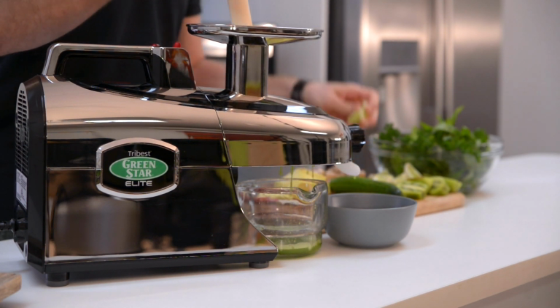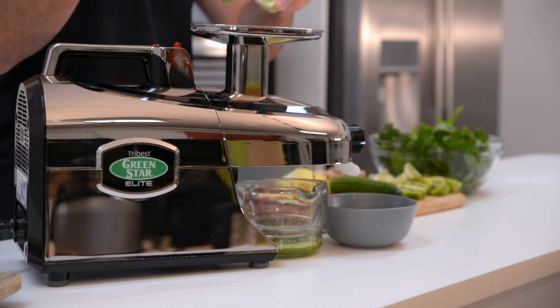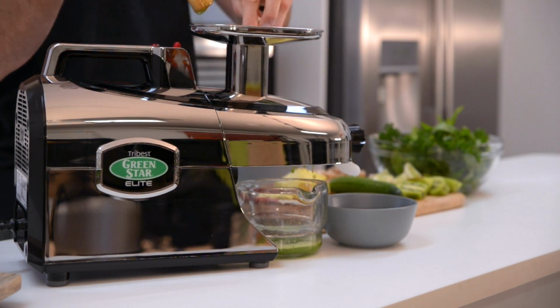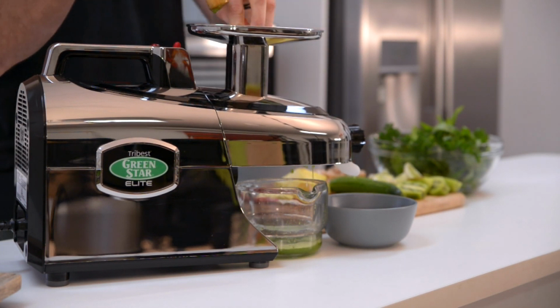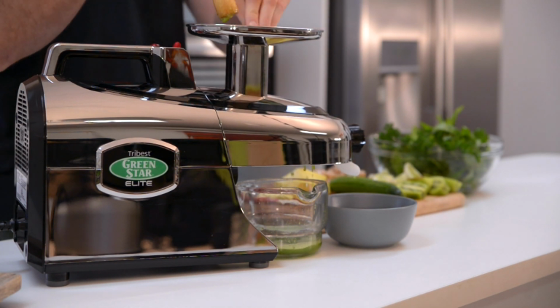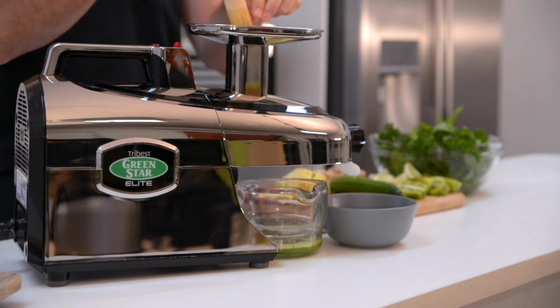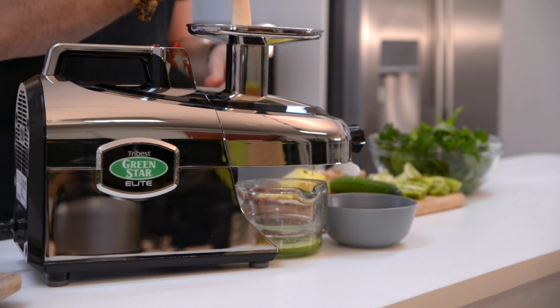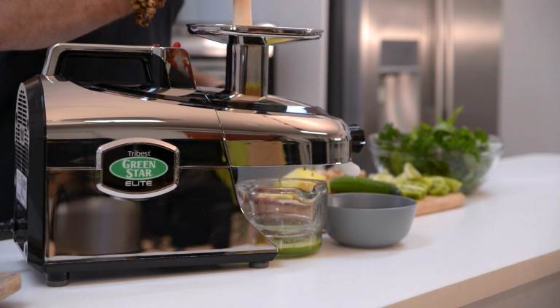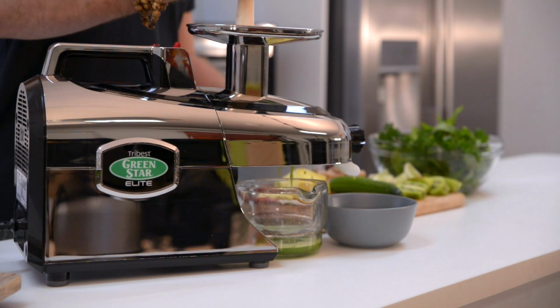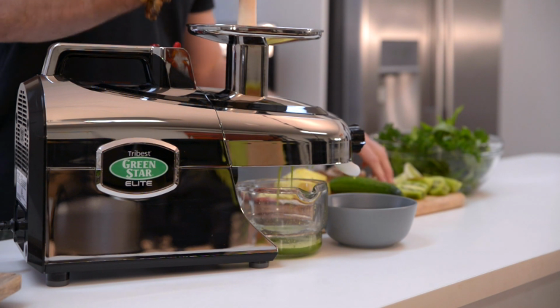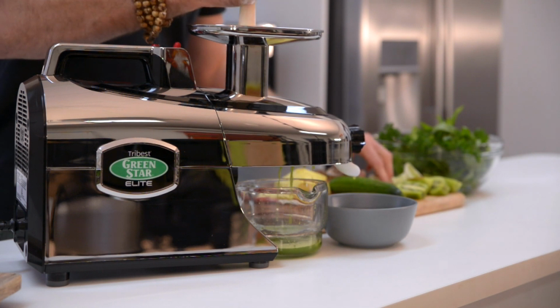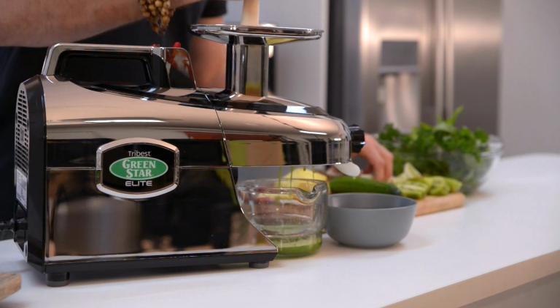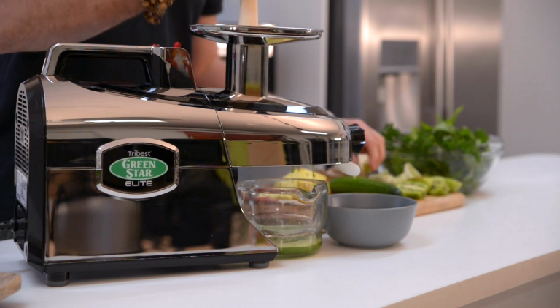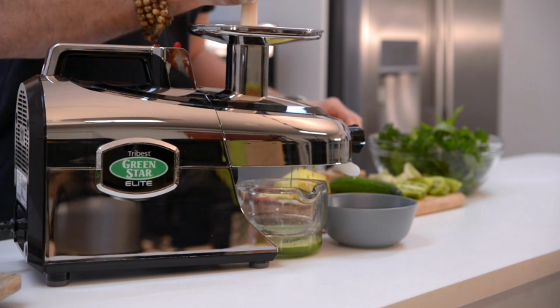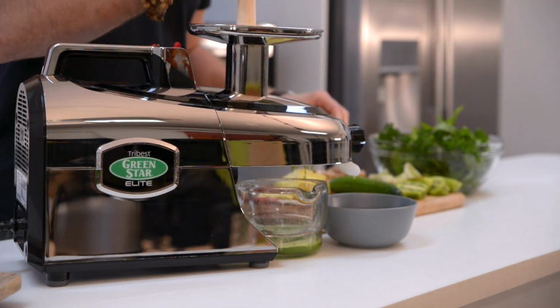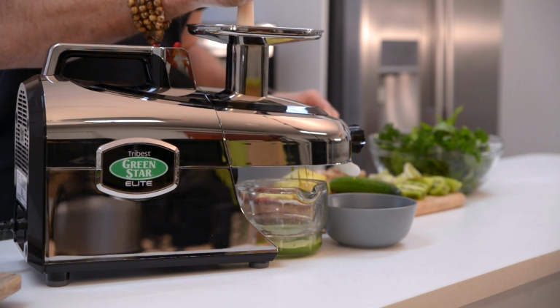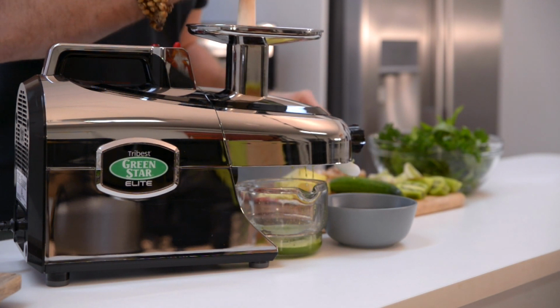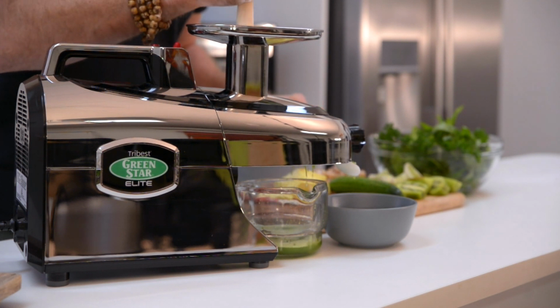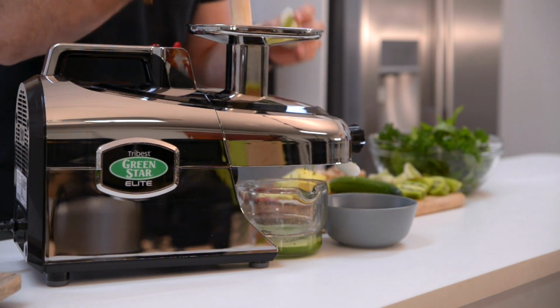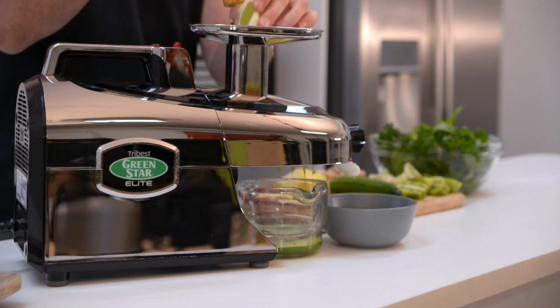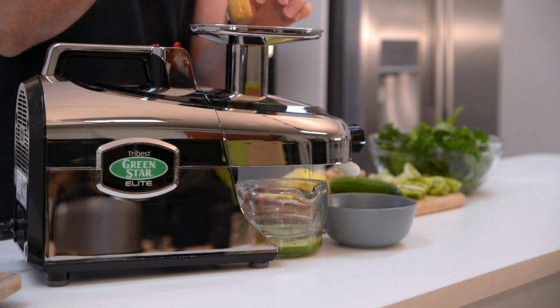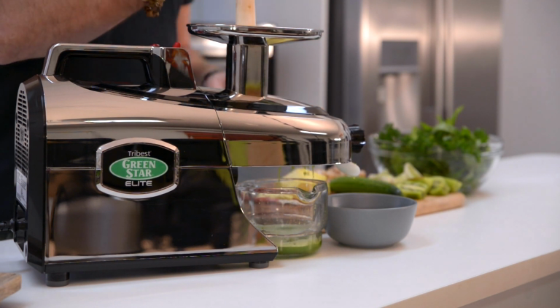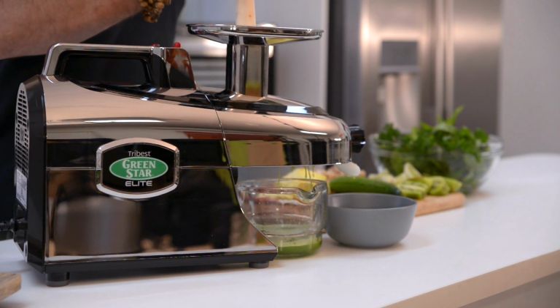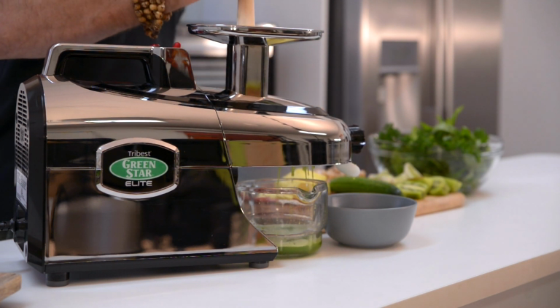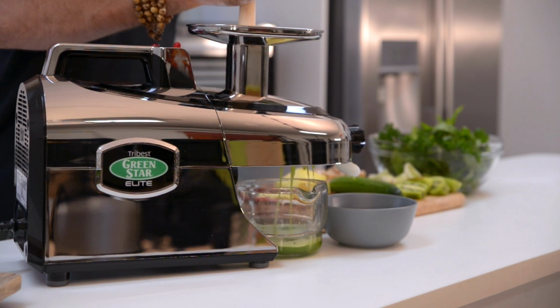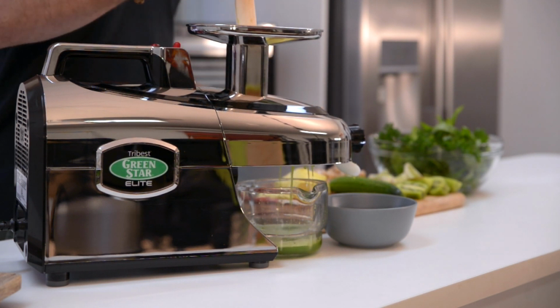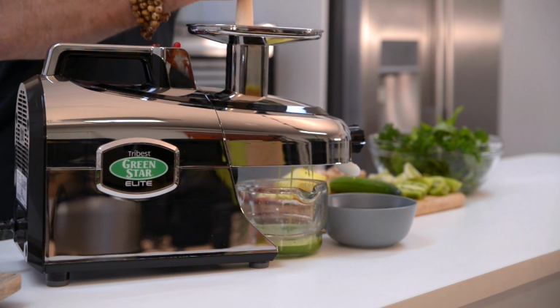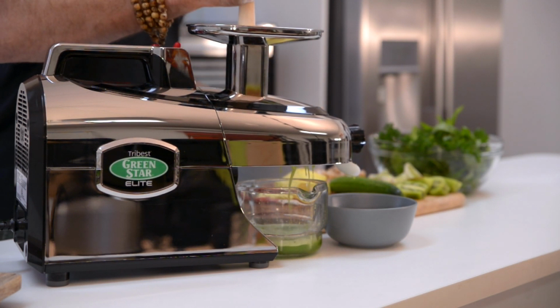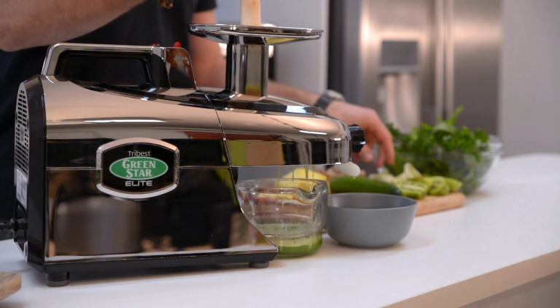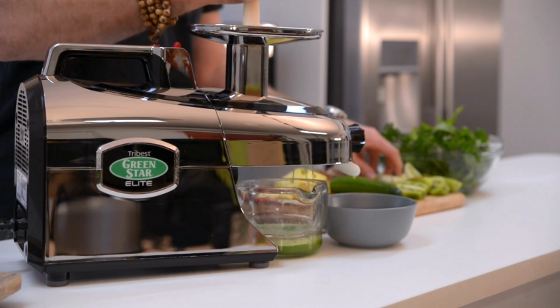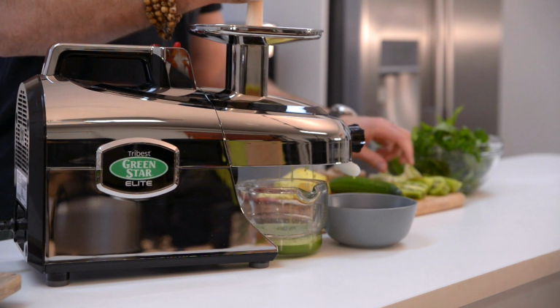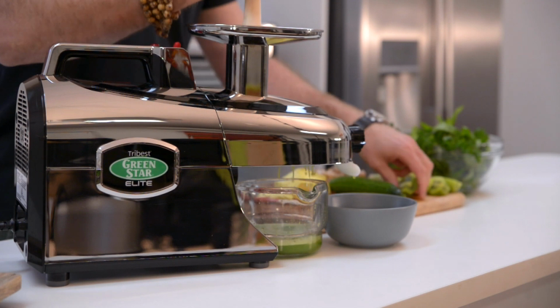A little bit of lime — really good for you. High in vitamin C. A little bit alkalizing. Absolutely beautiful.